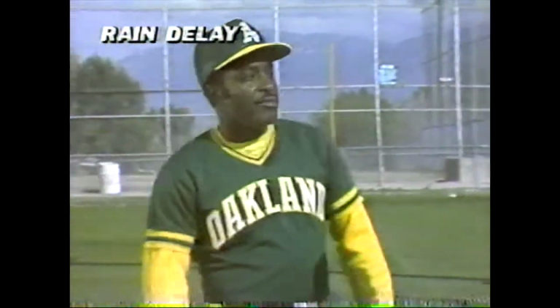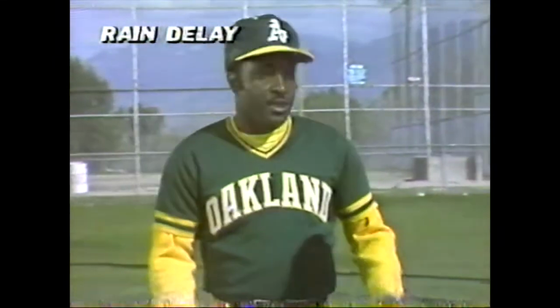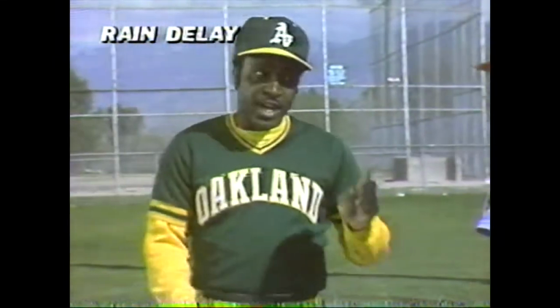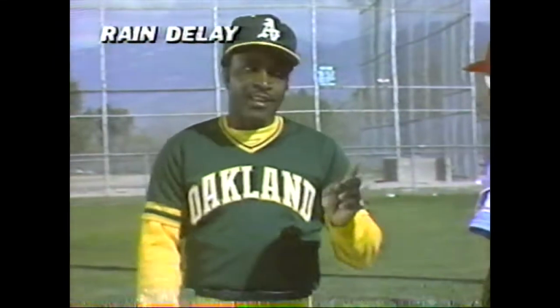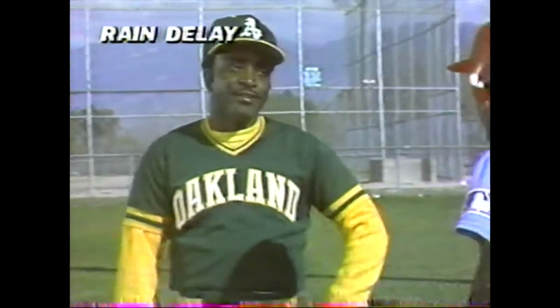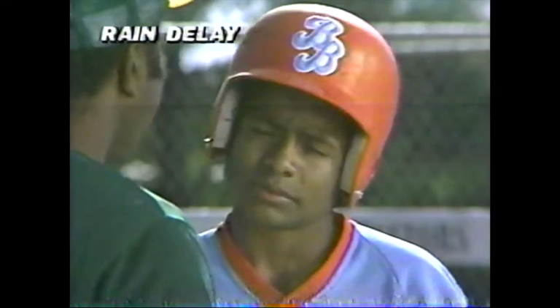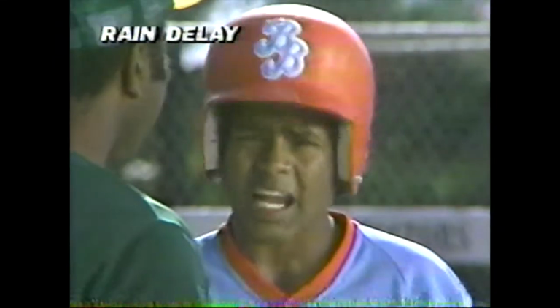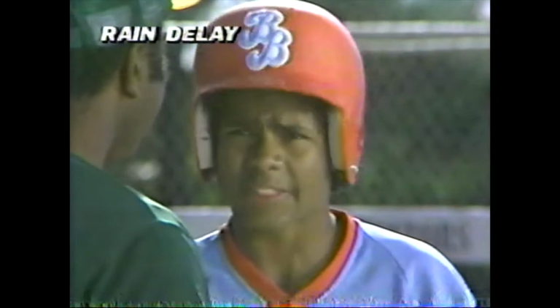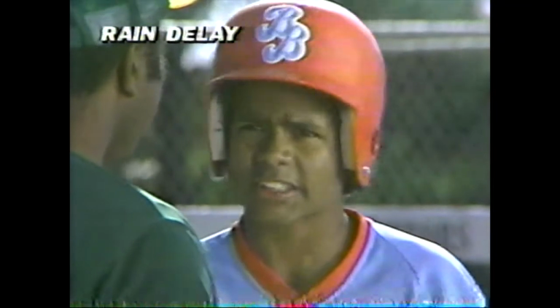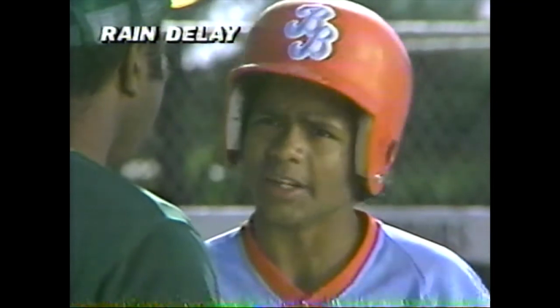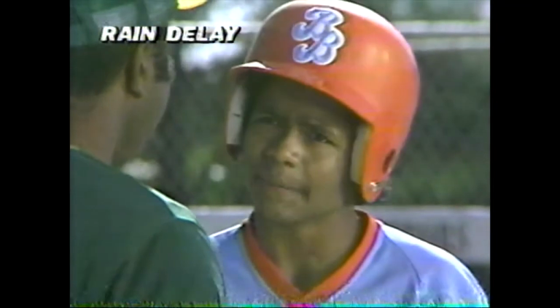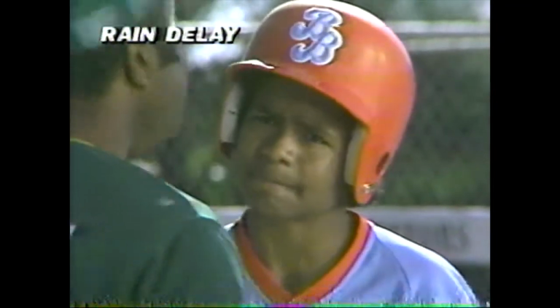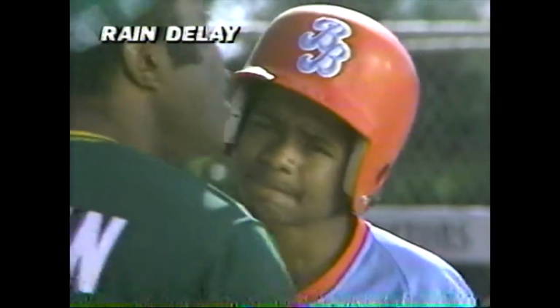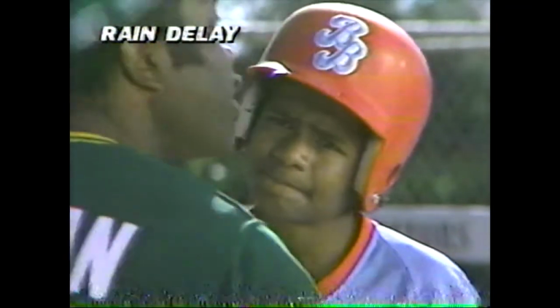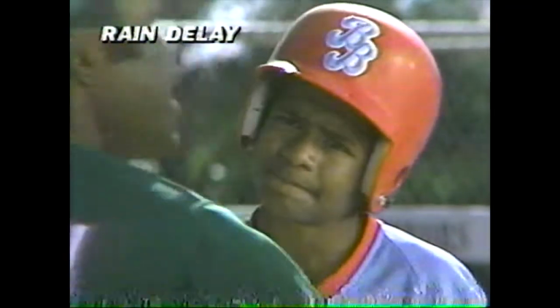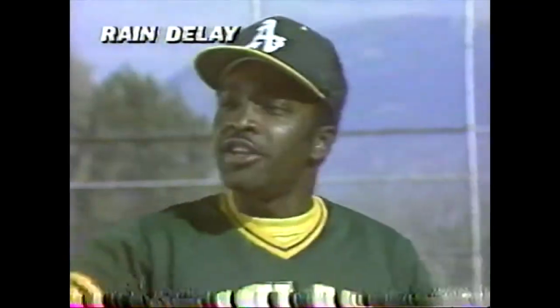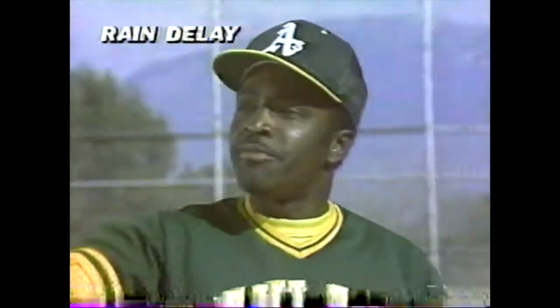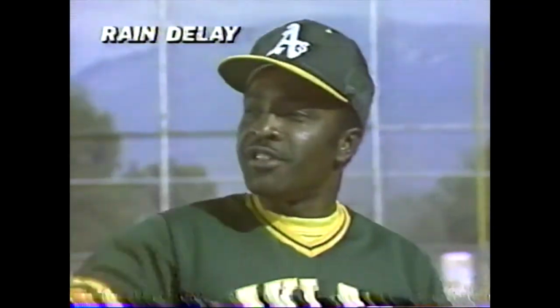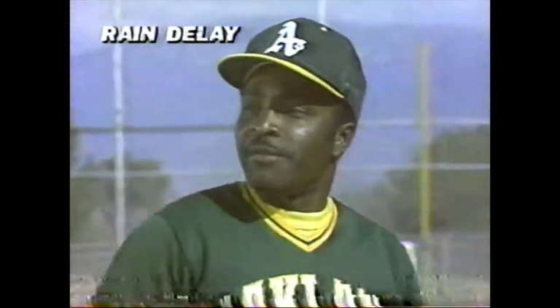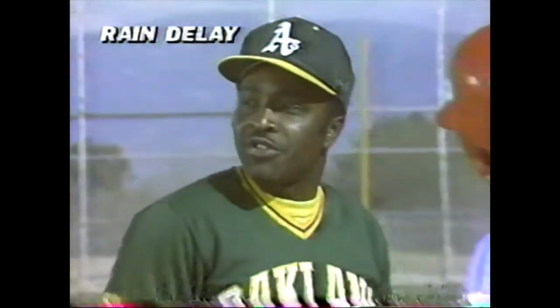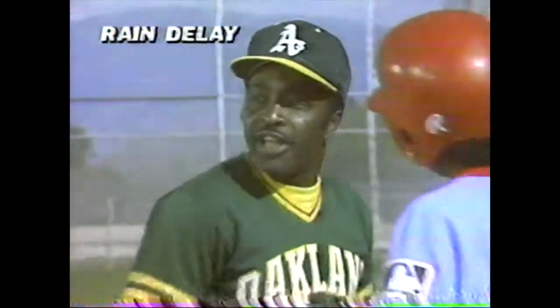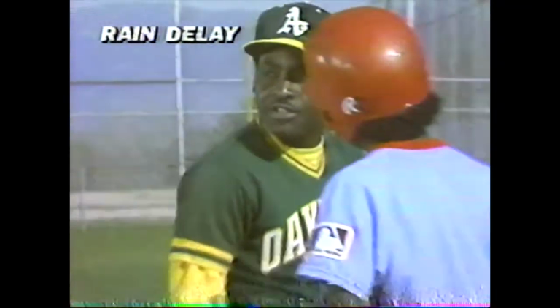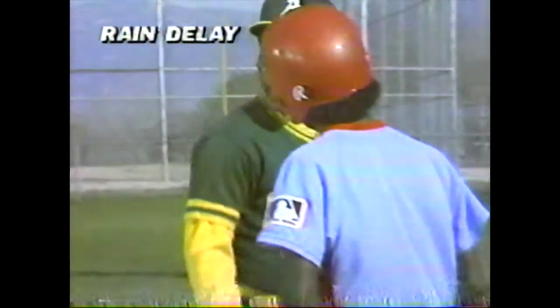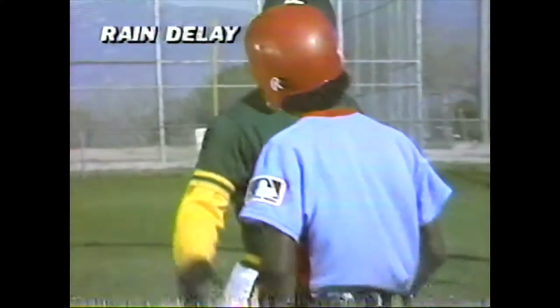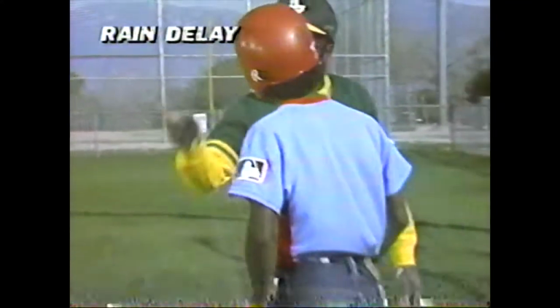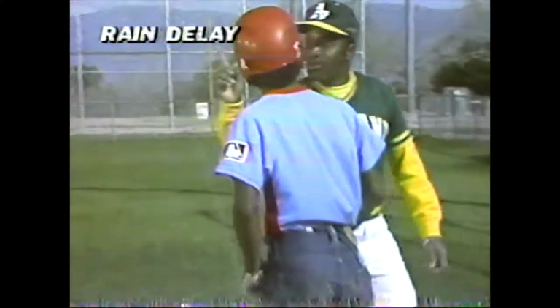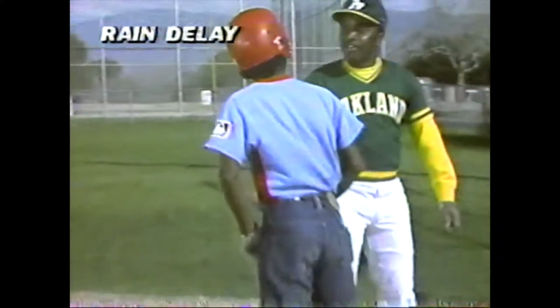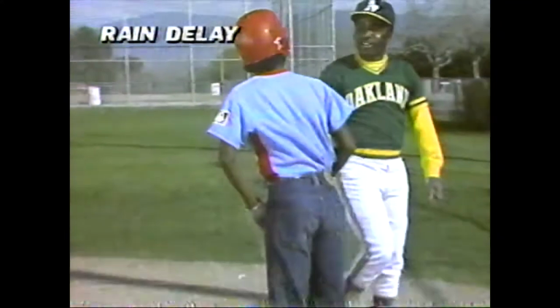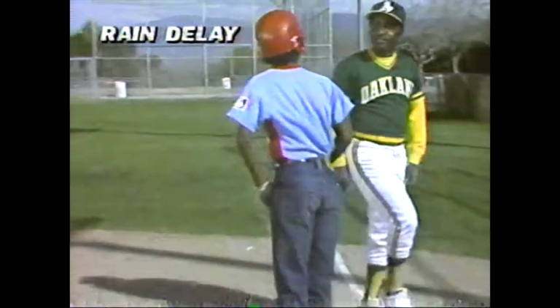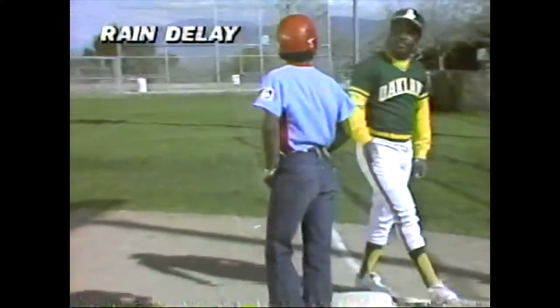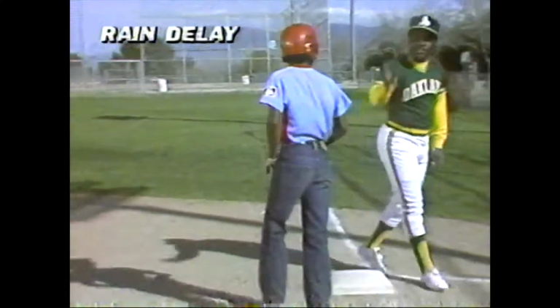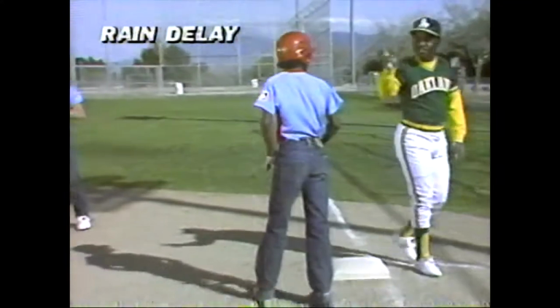Got it? I think so. Okay, Andy, you're pitching from a stretch, trying to hold a runner on. Let's see your stuff.